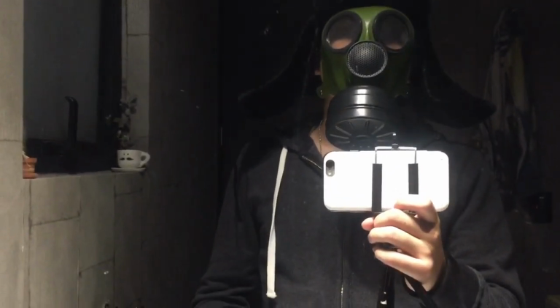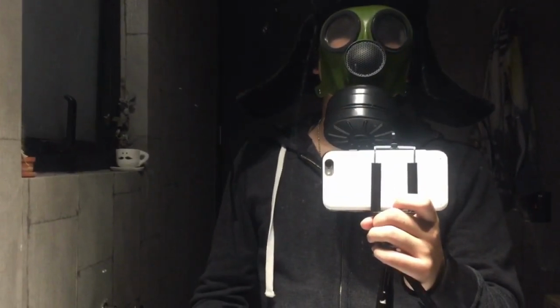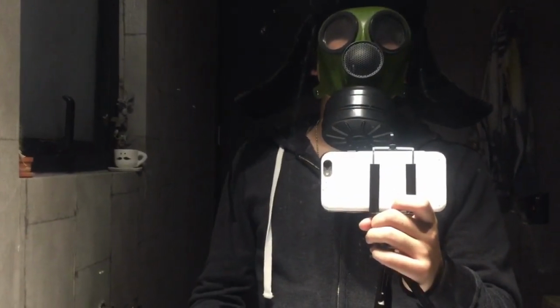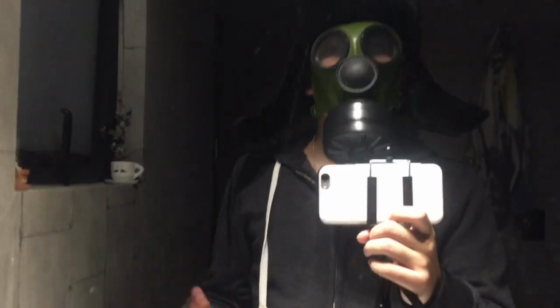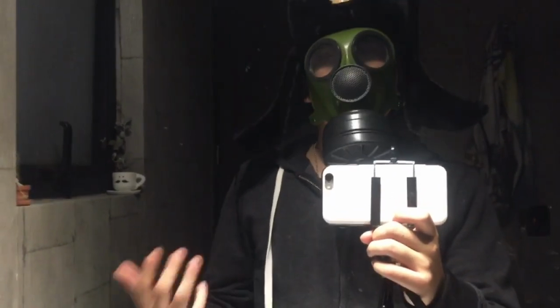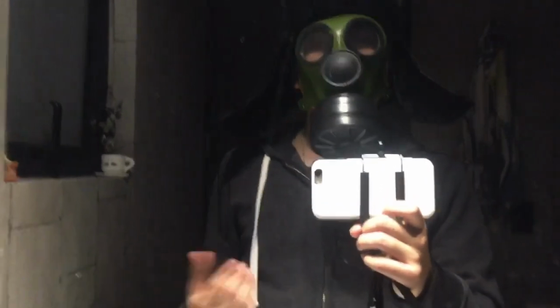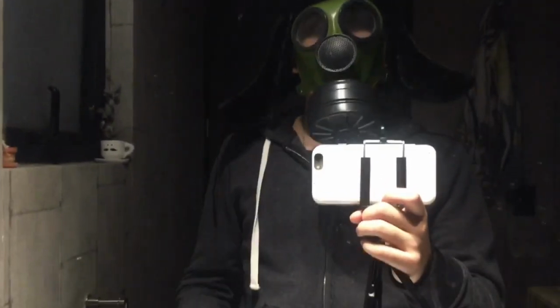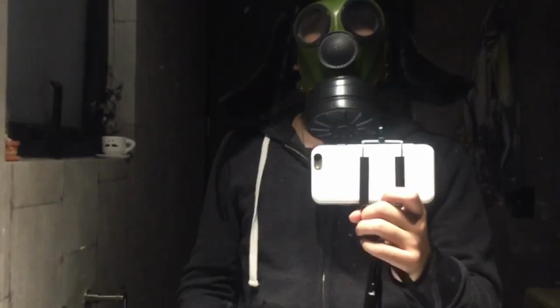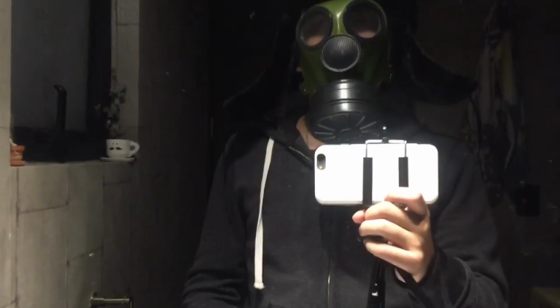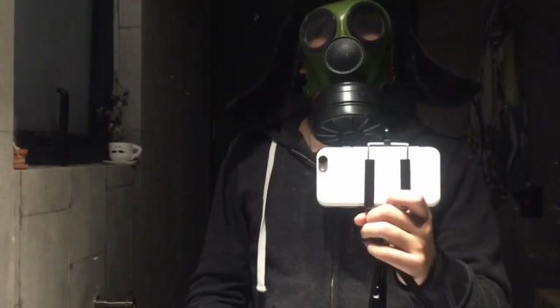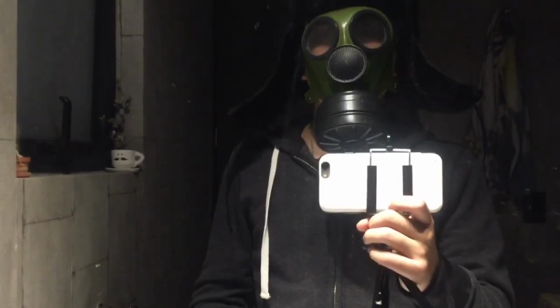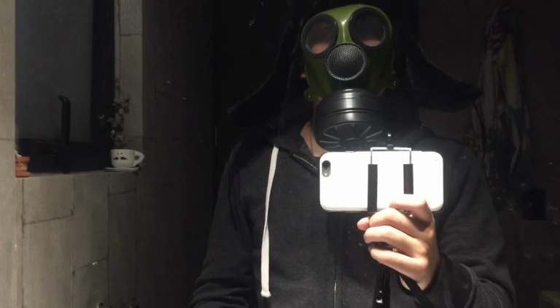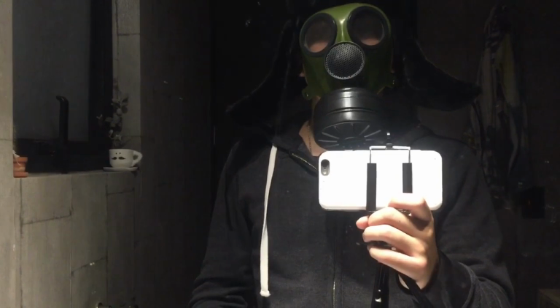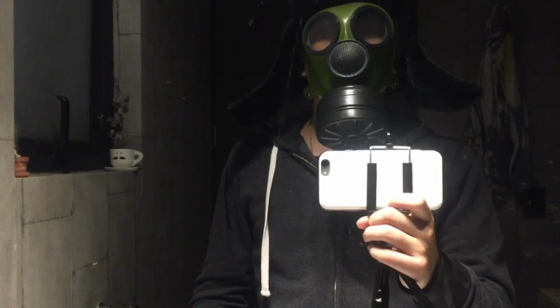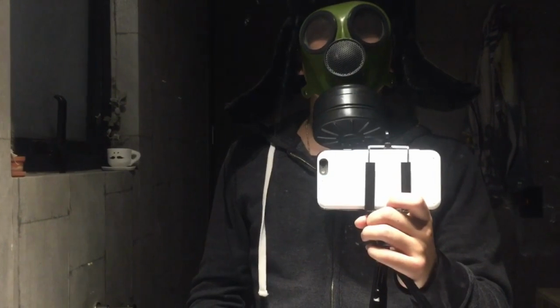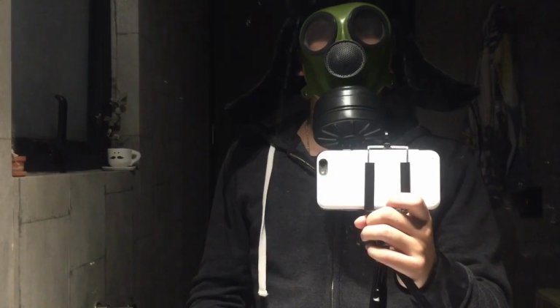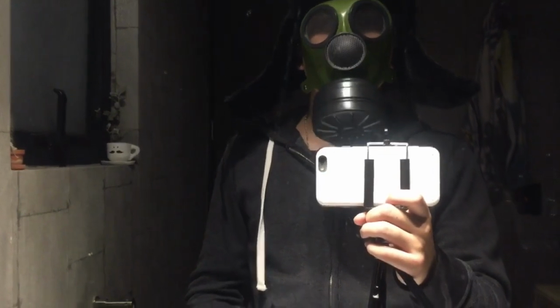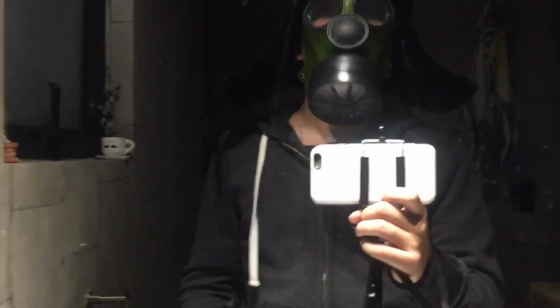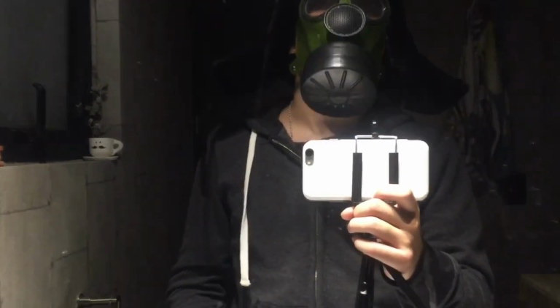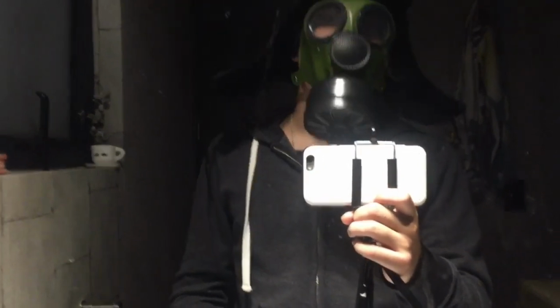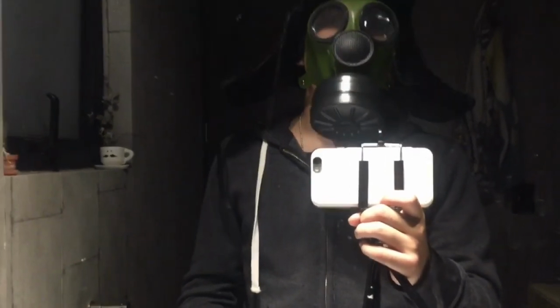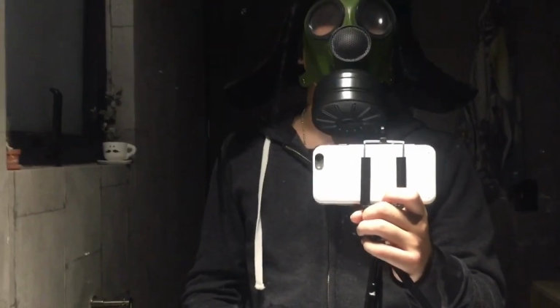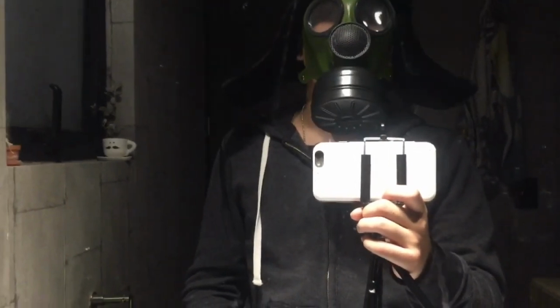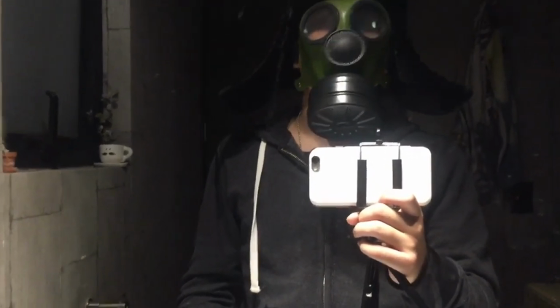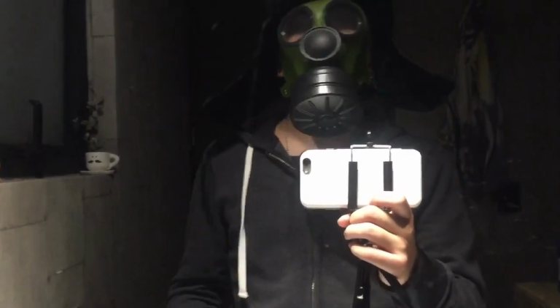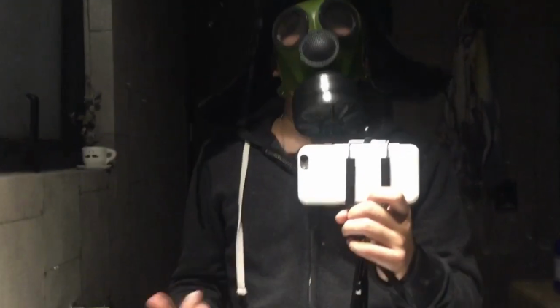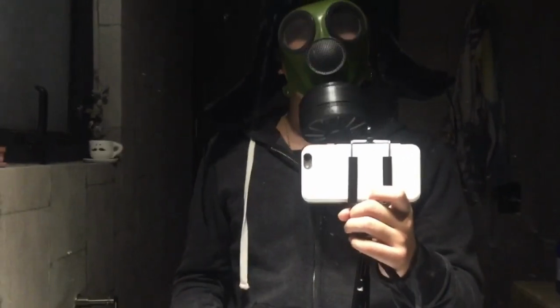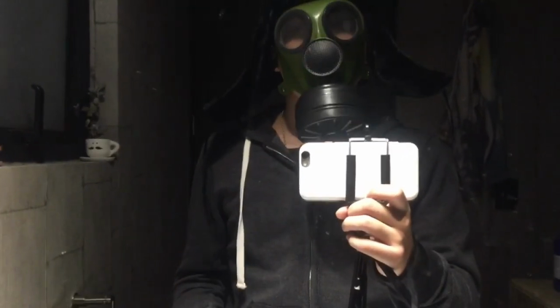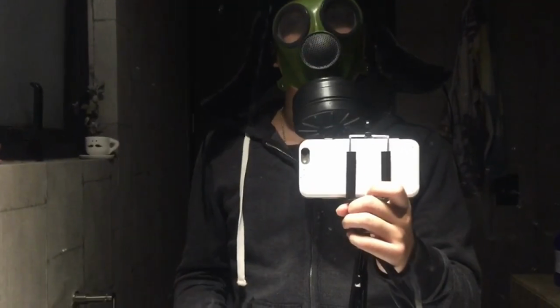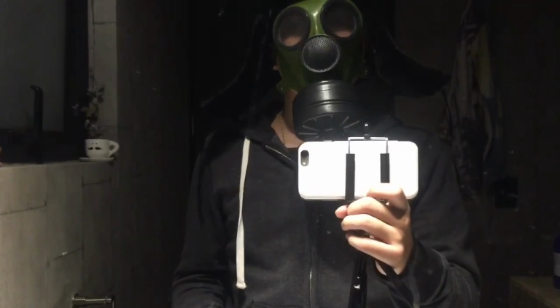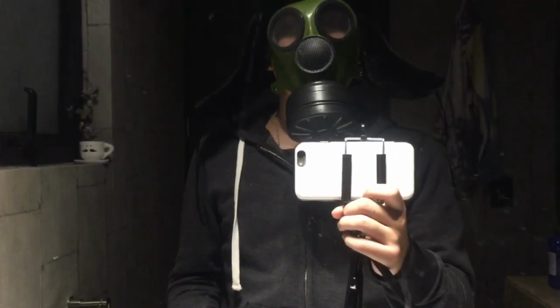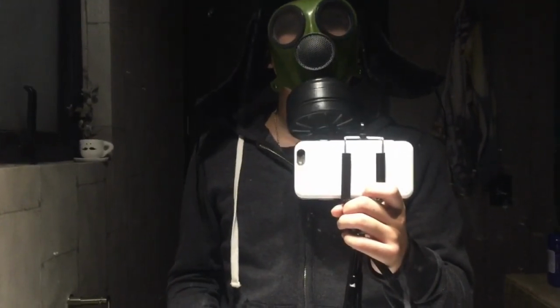If I had to rate this Ushanka hat, it would be a 10 out of 10 guys — even if it's not military. It's a really good item to buy.